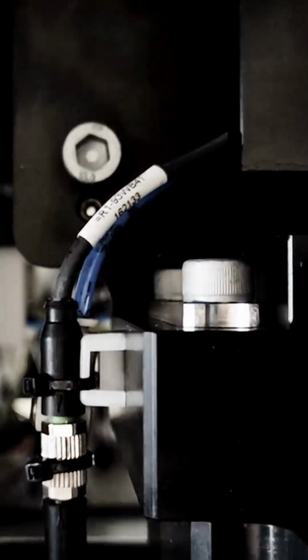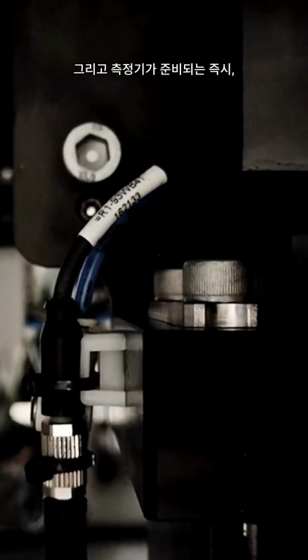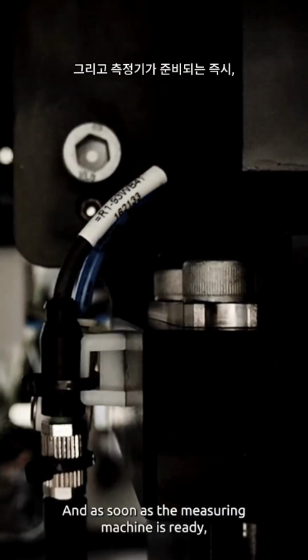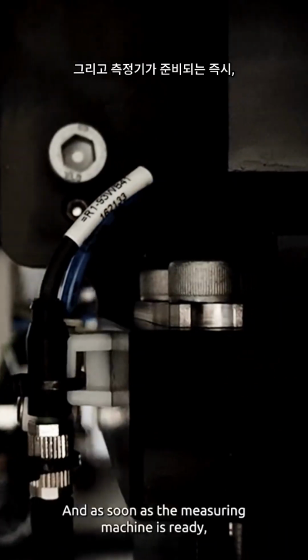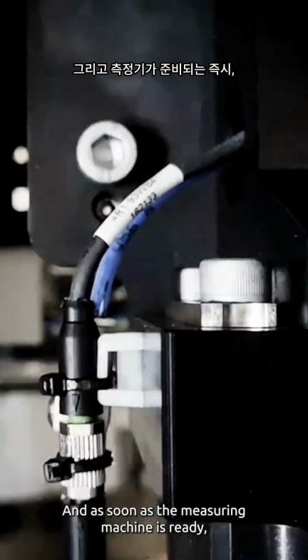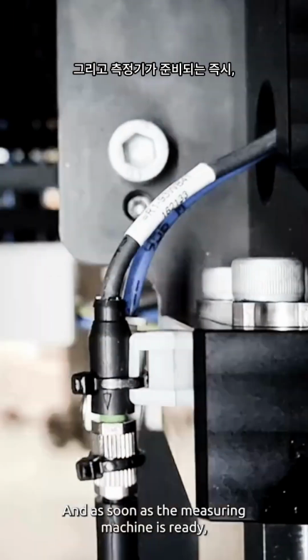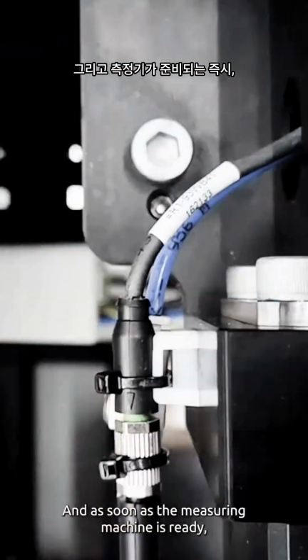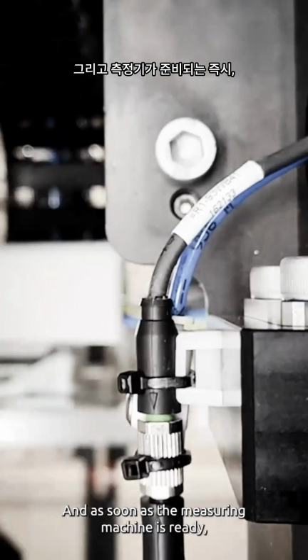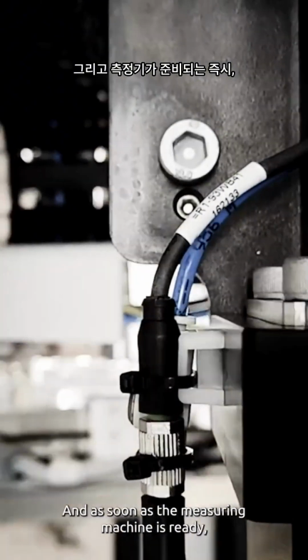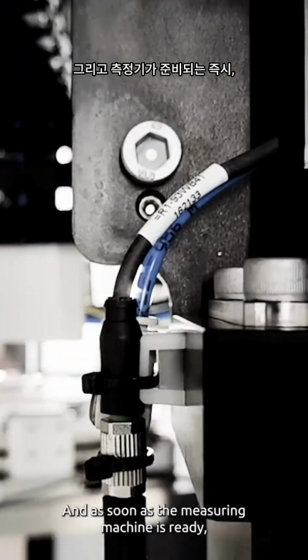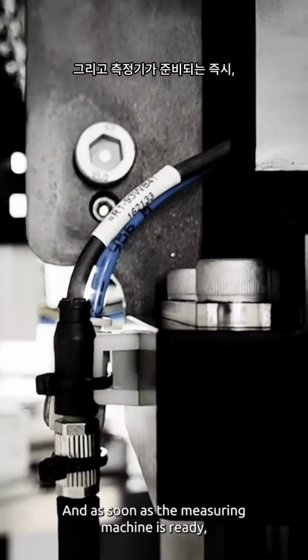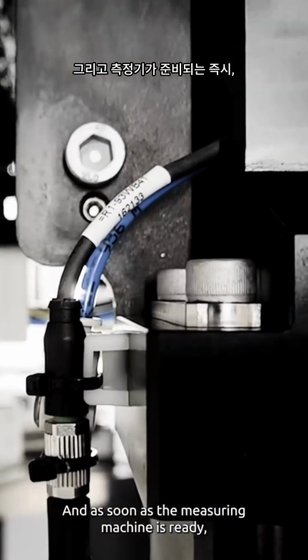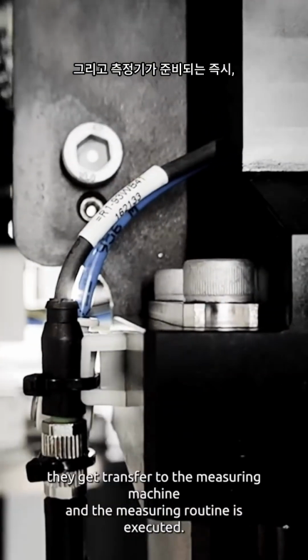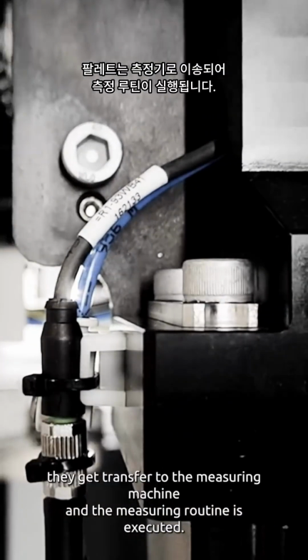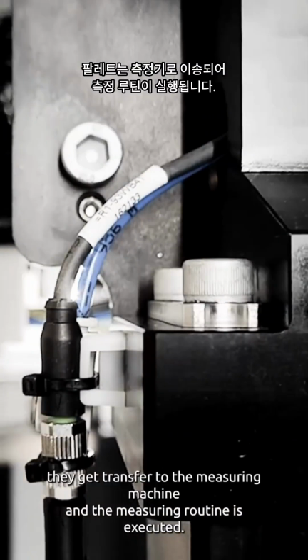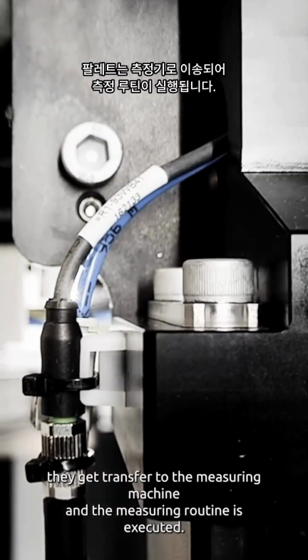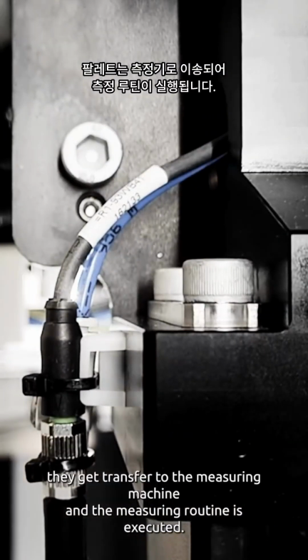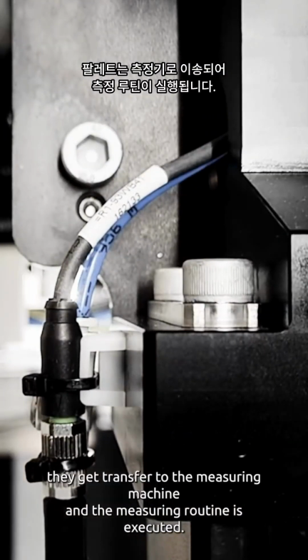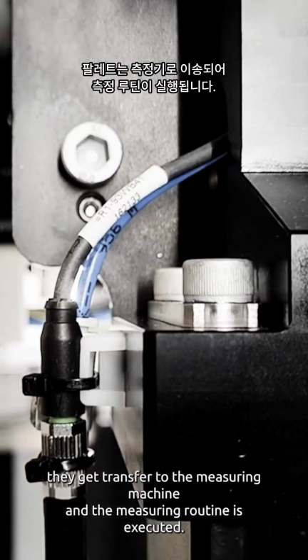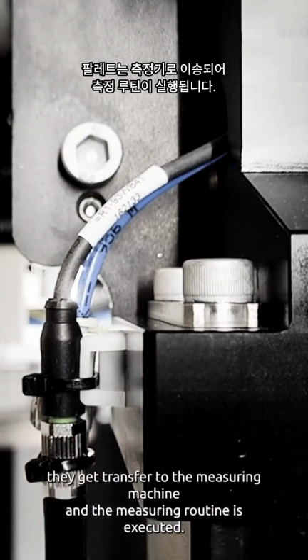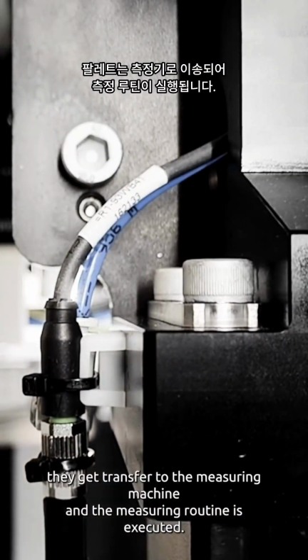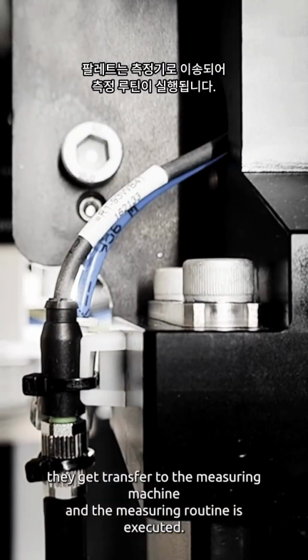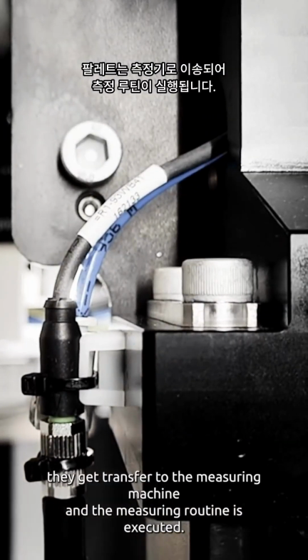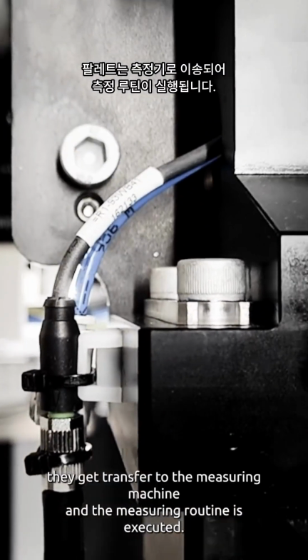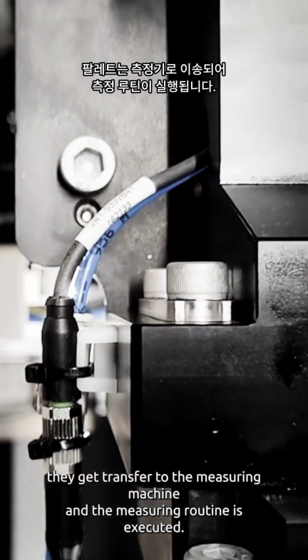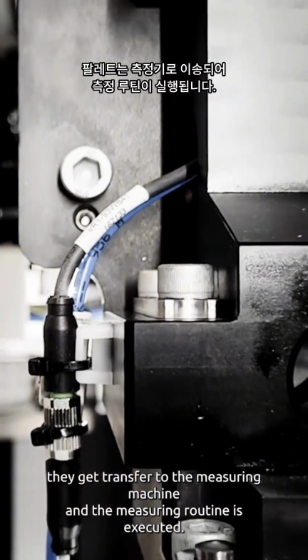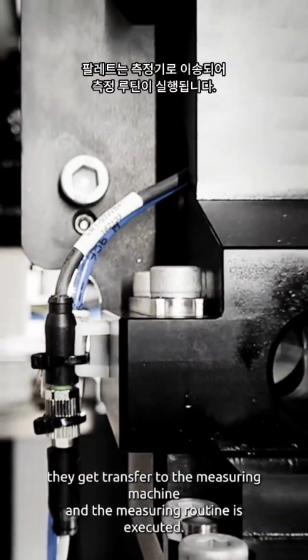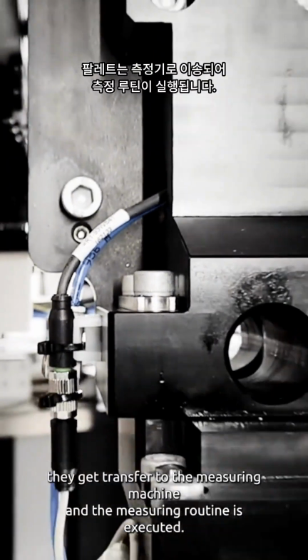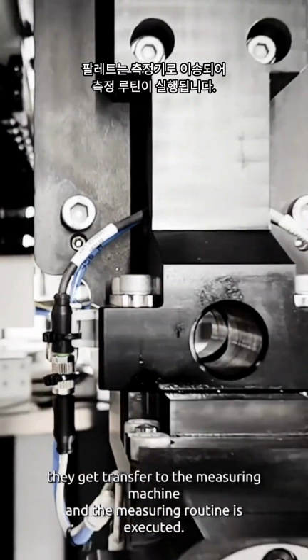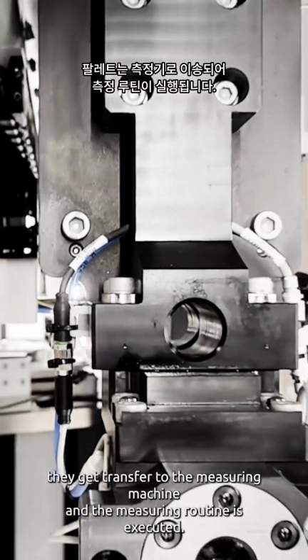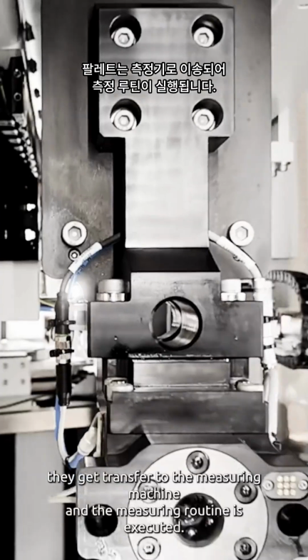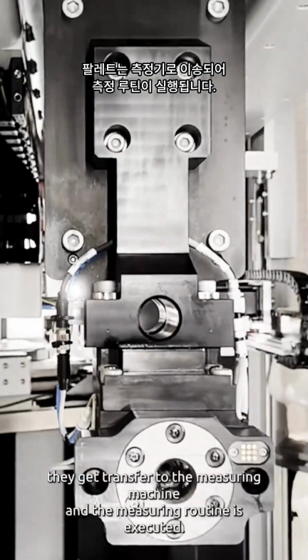As soon as the measuring machine is ready, they get transferred to the measuring machine and the measuring routine is executed.